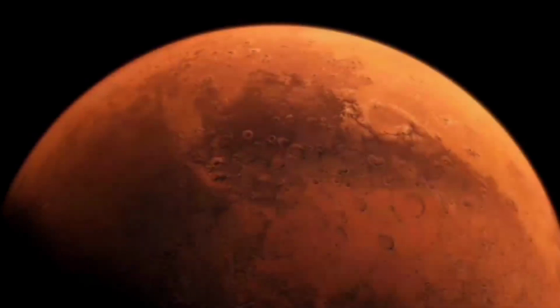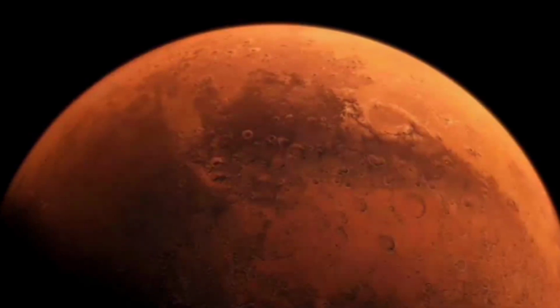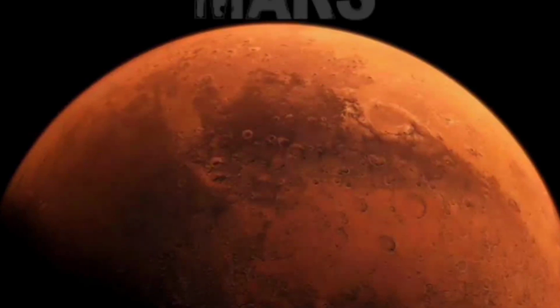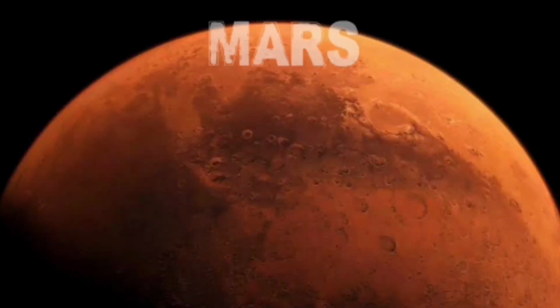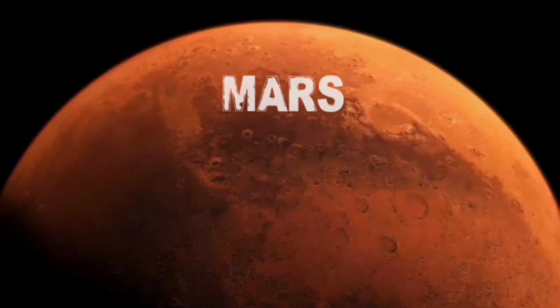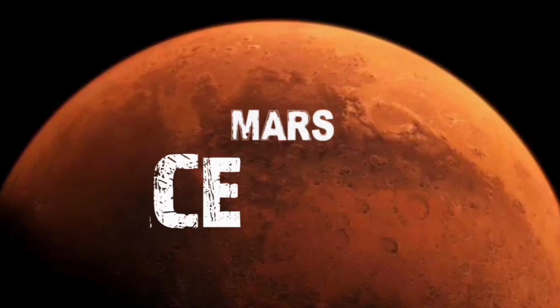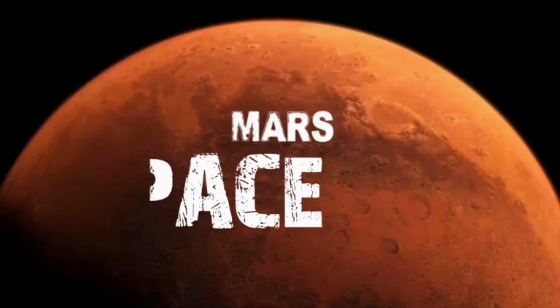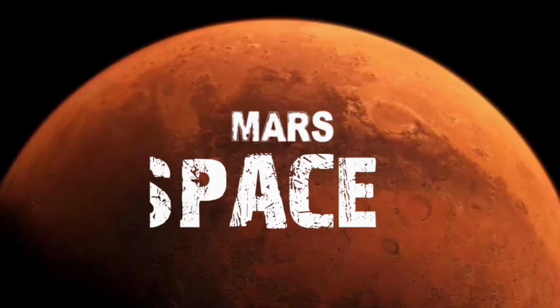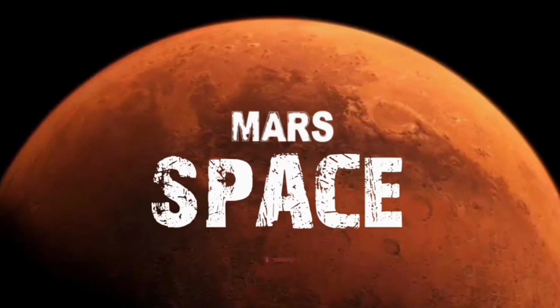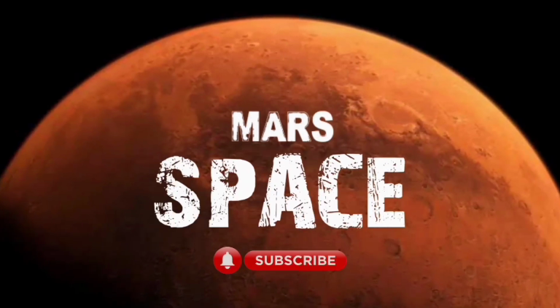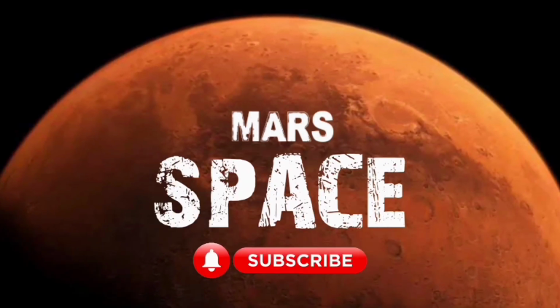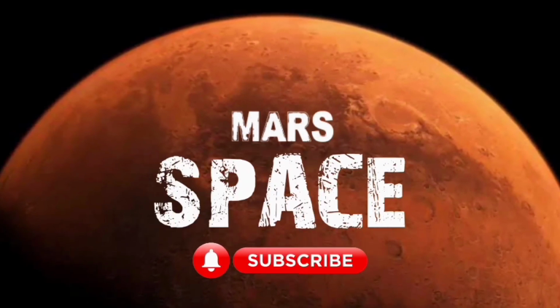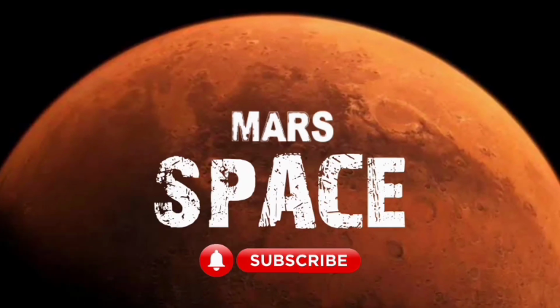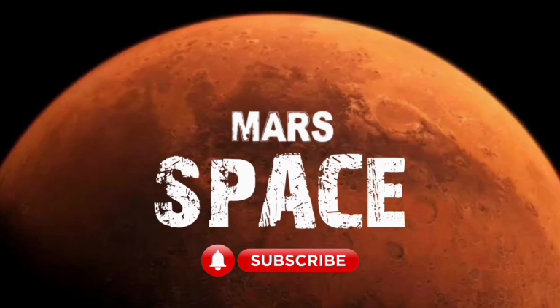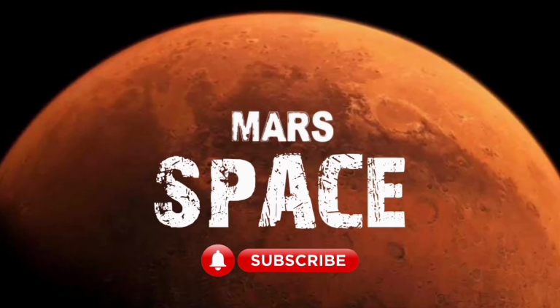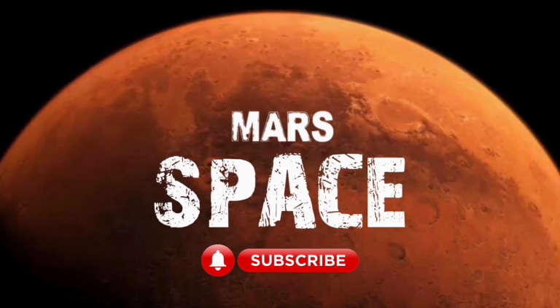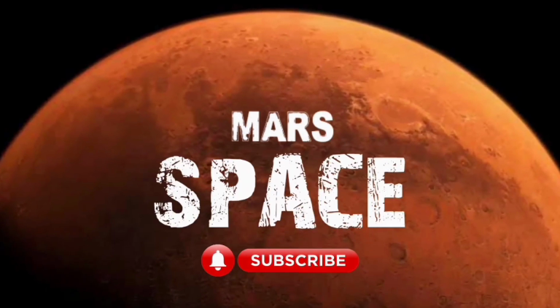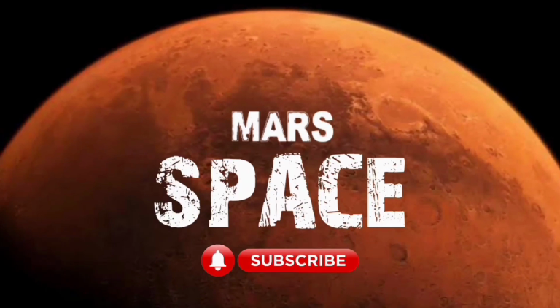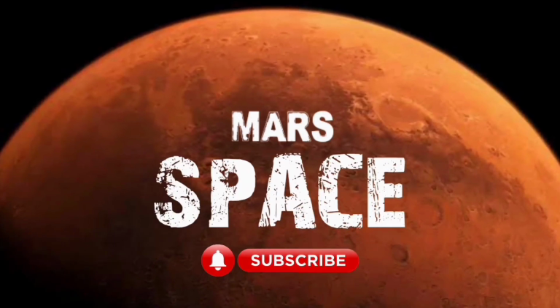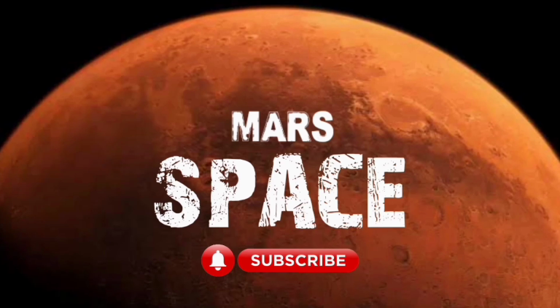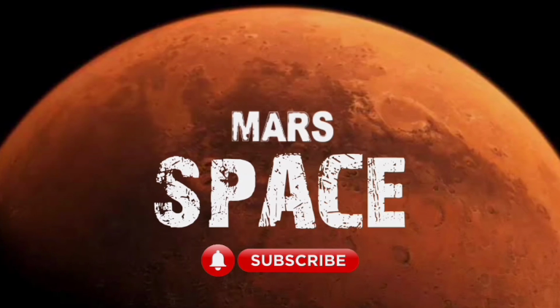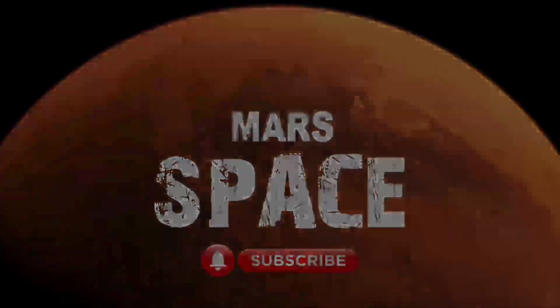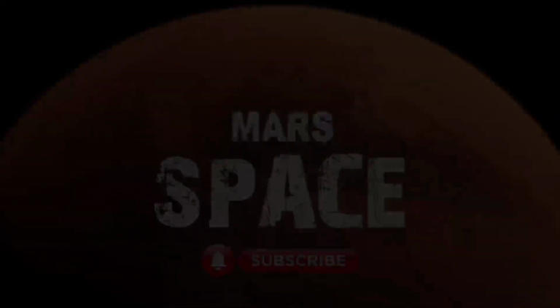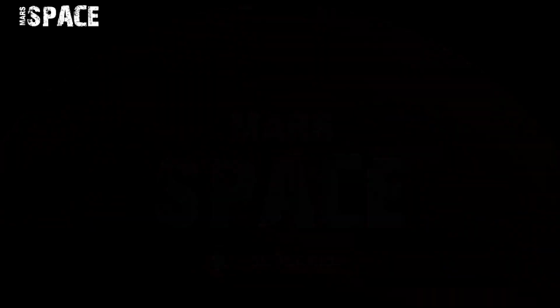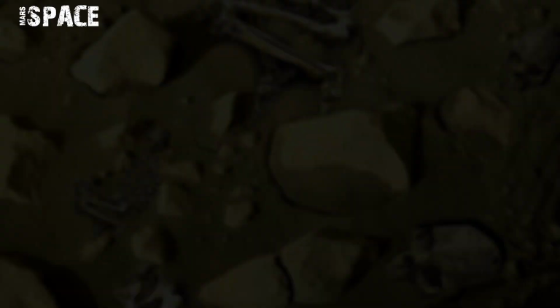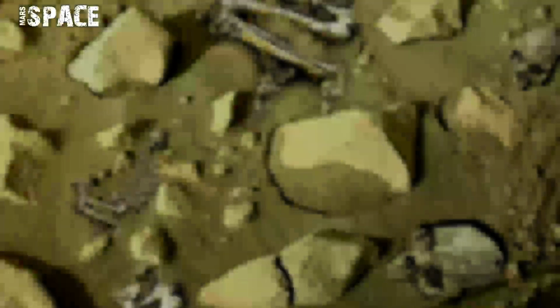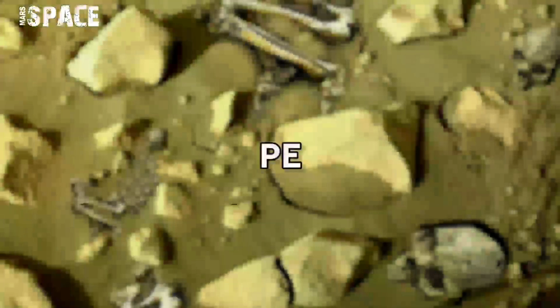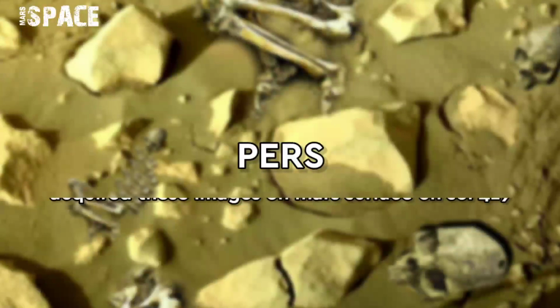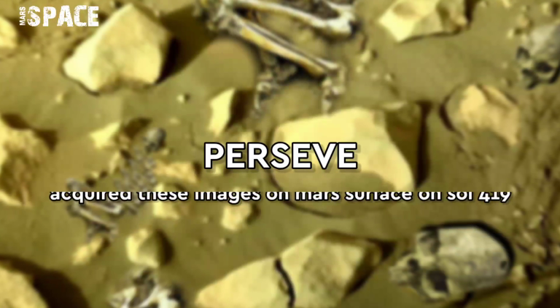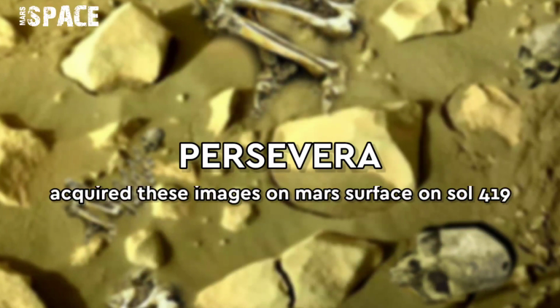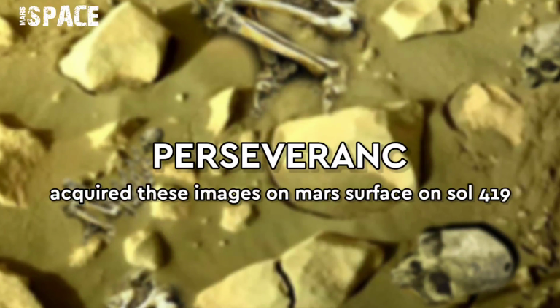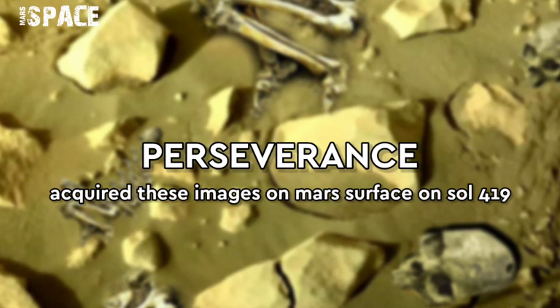Hello everyone, welcome back to our YouTube channel Marsless Bass. If you are new, hit the bell icon with thumbs up and please watch till the end.